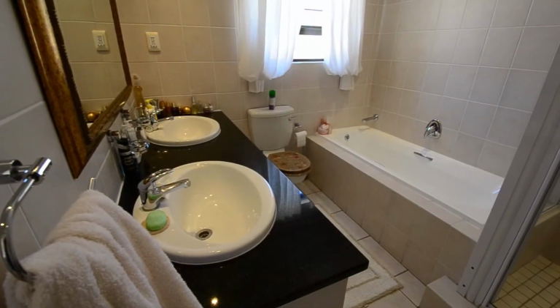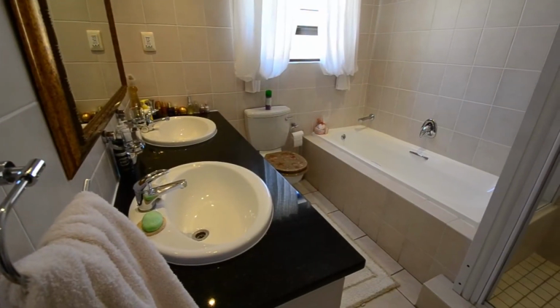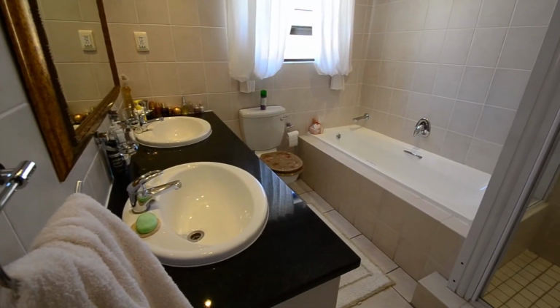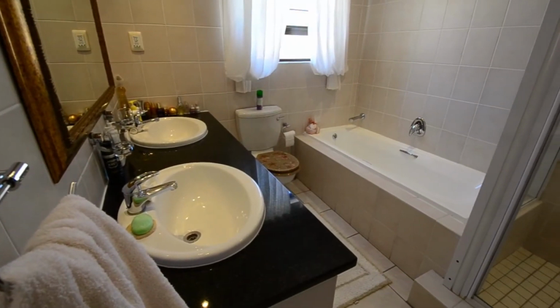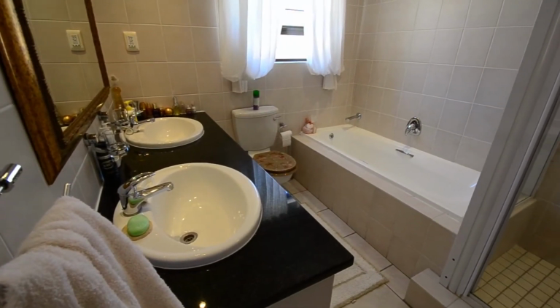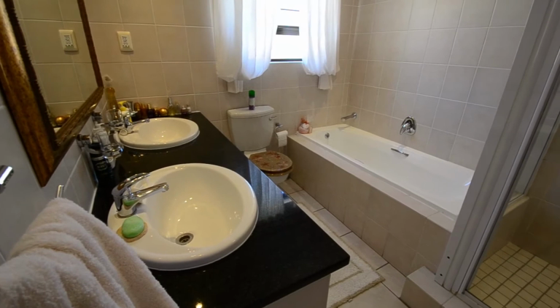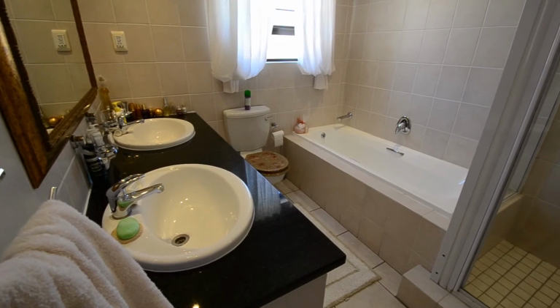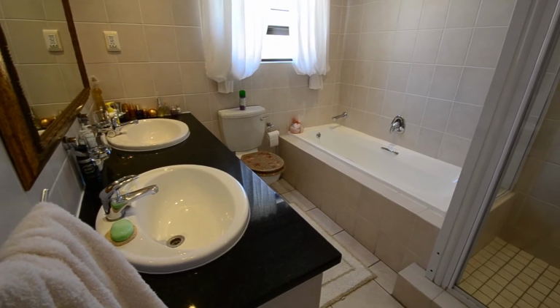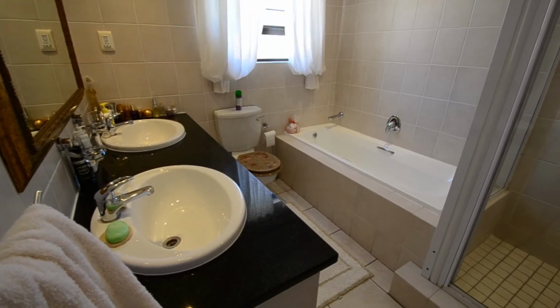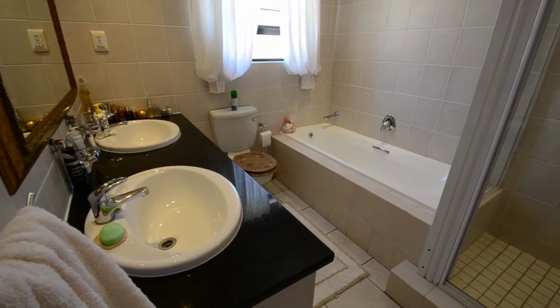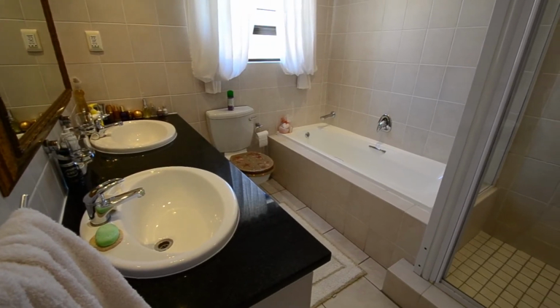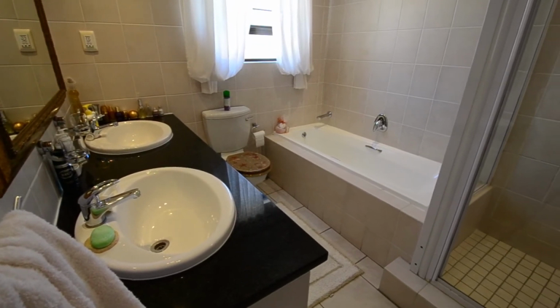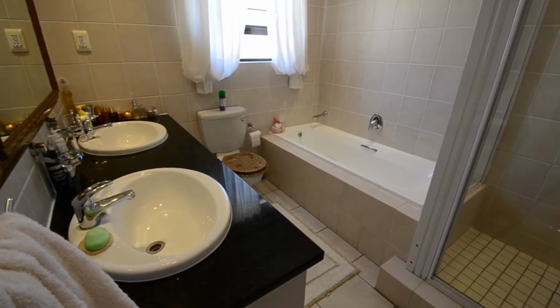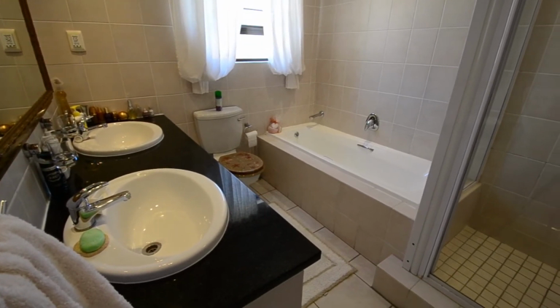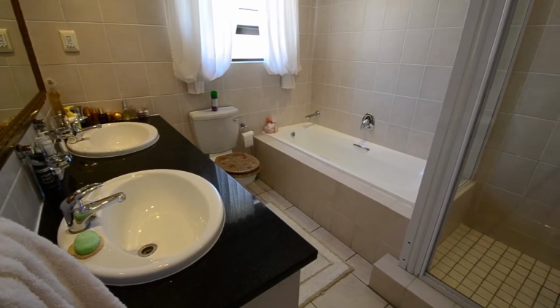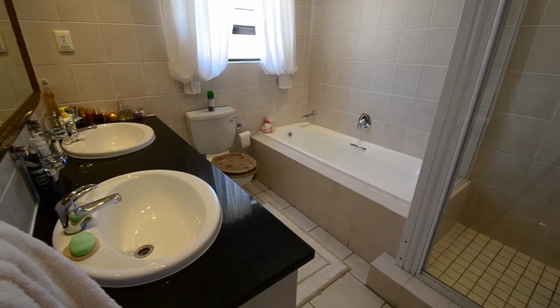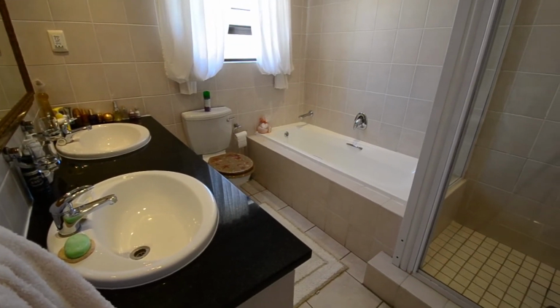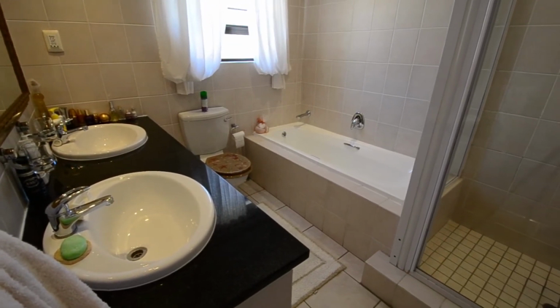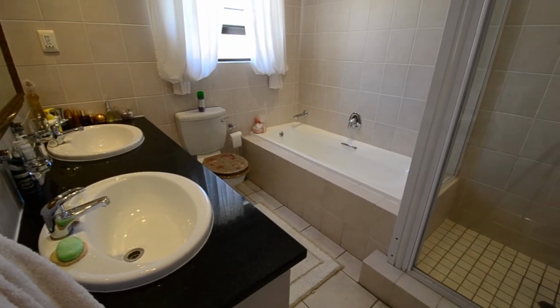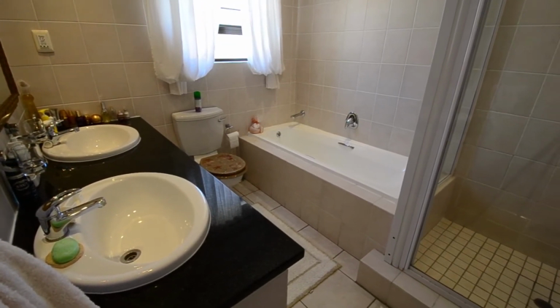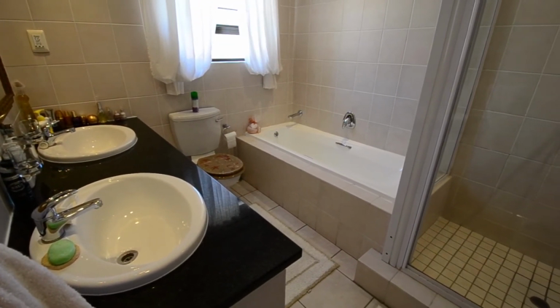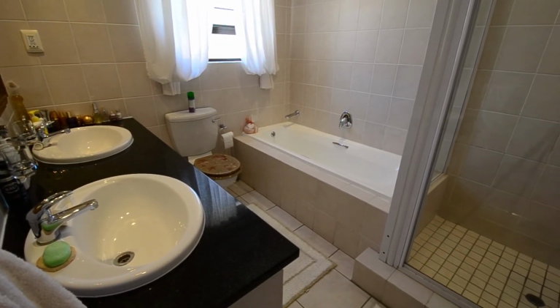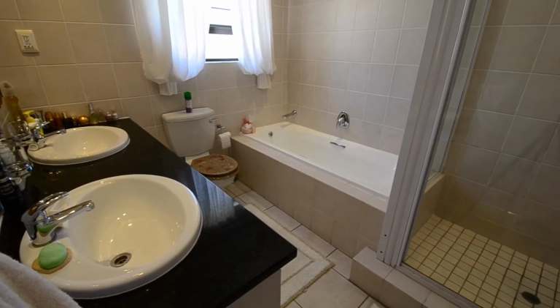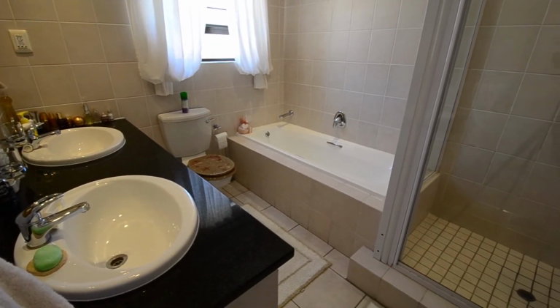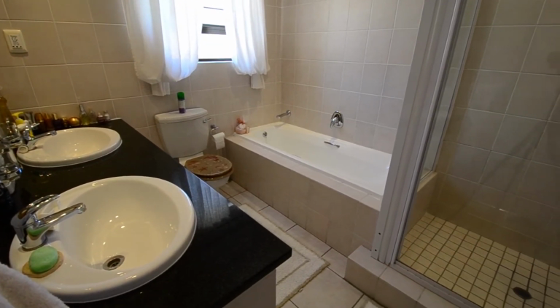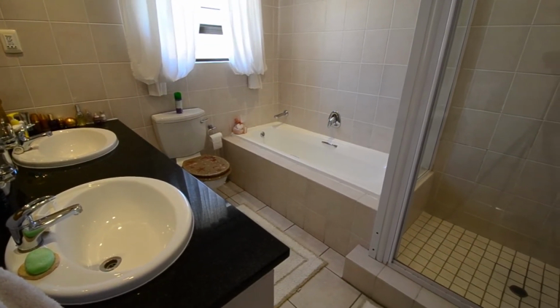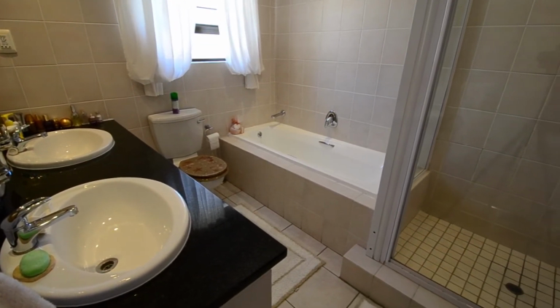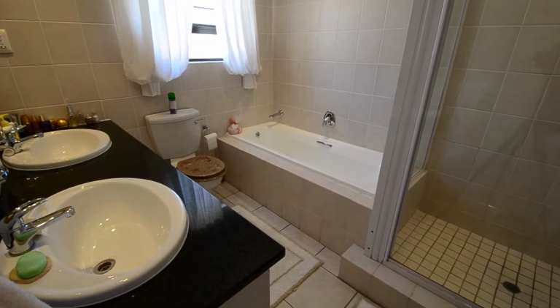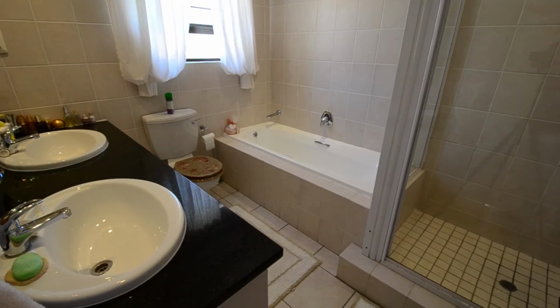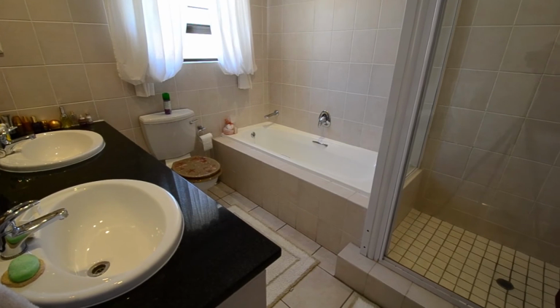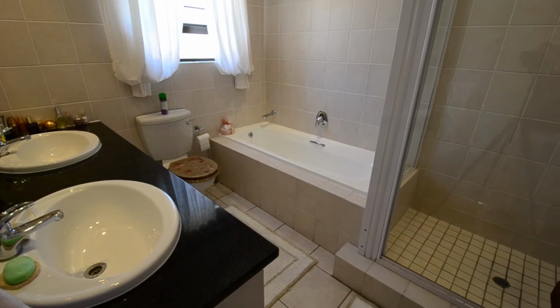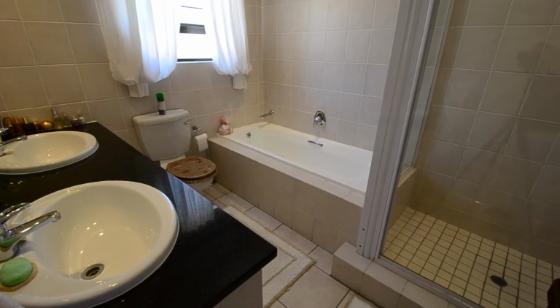The fully tiled main en-suite offers down lighters, double vanities set in granite, bath, shower and toilet.